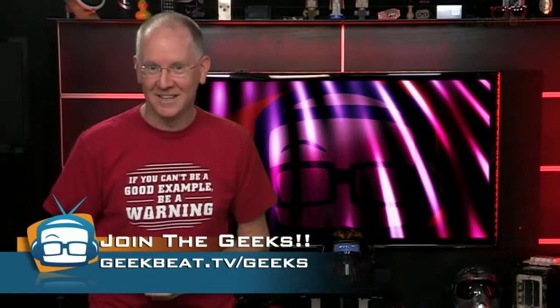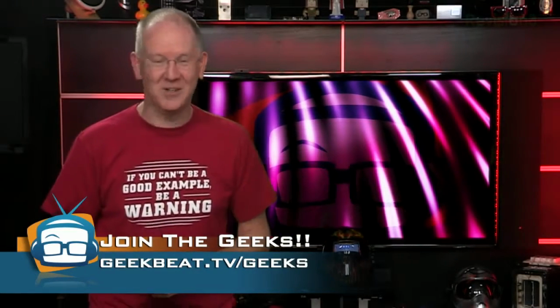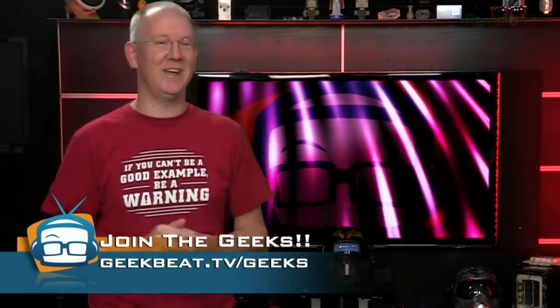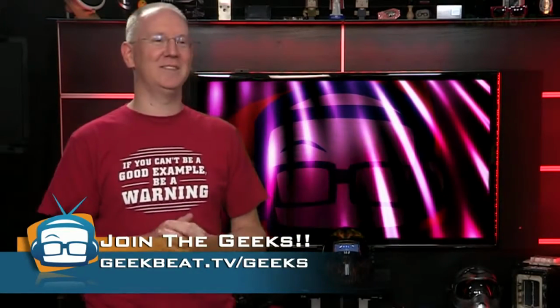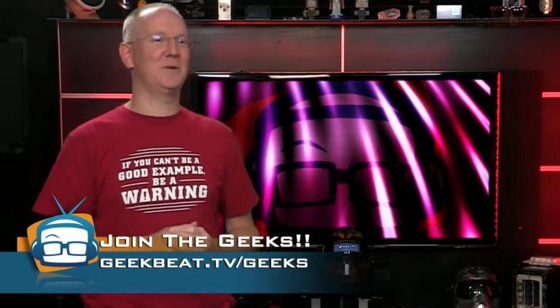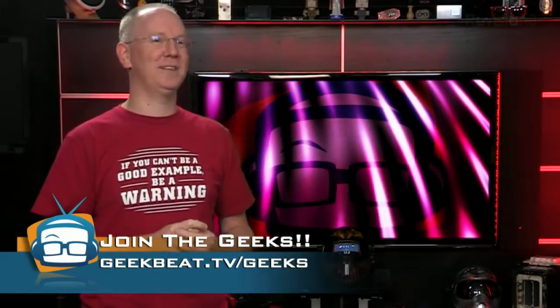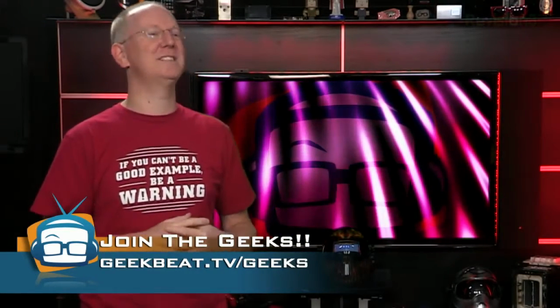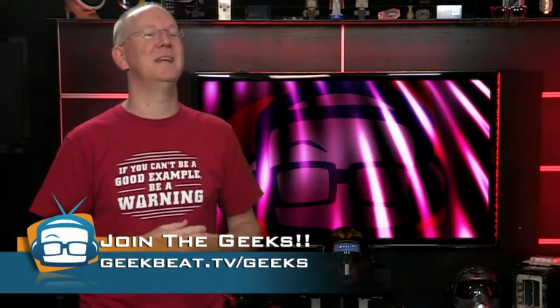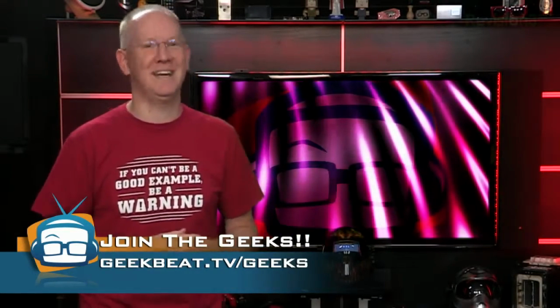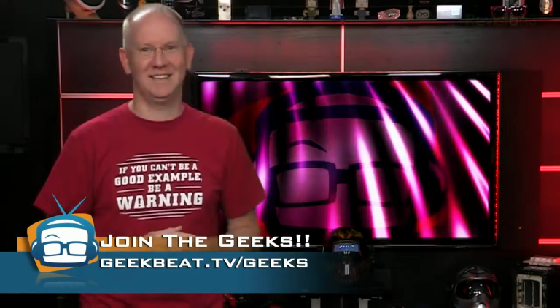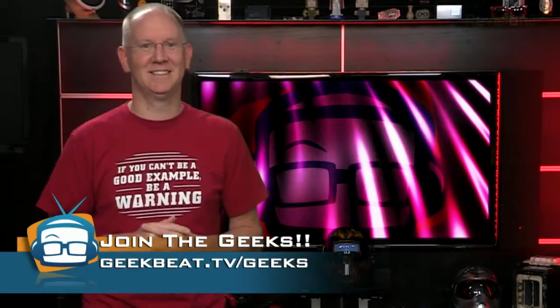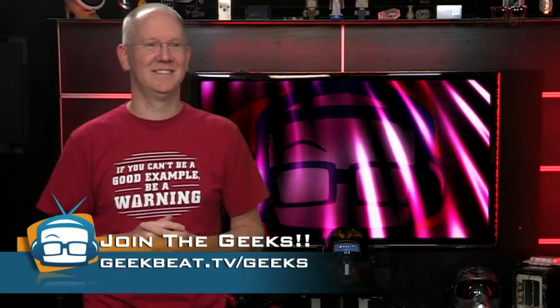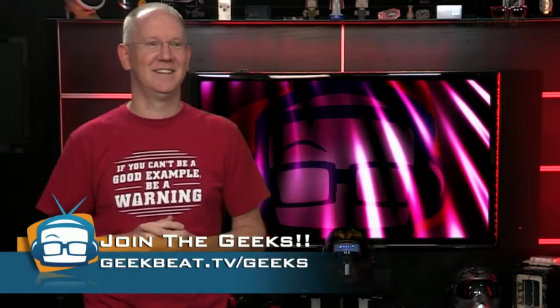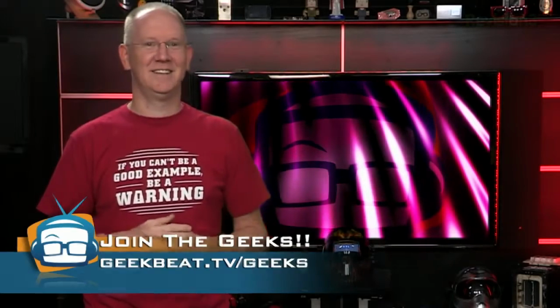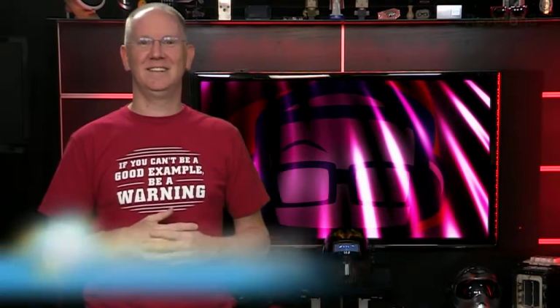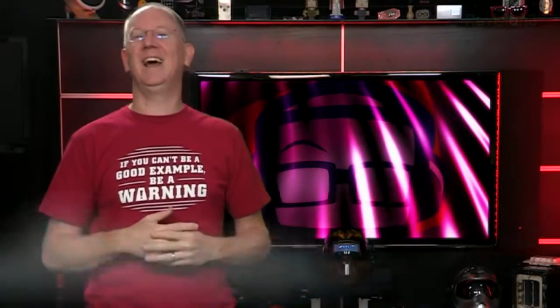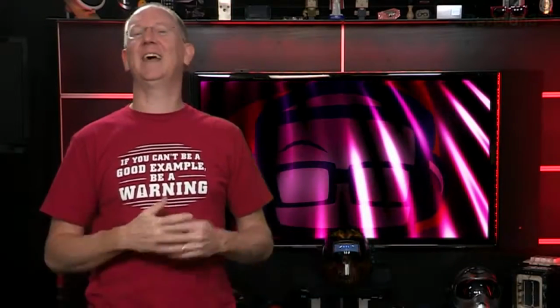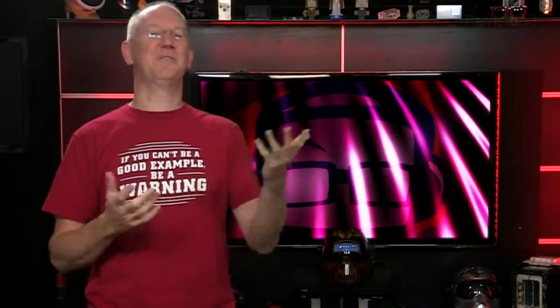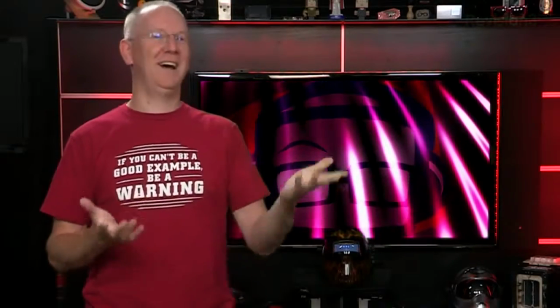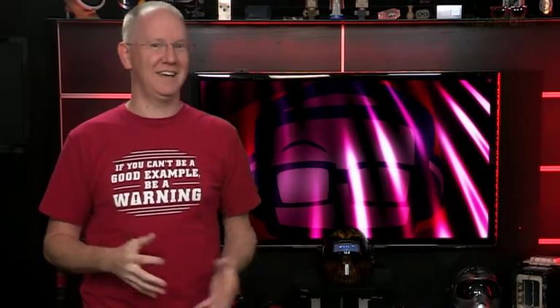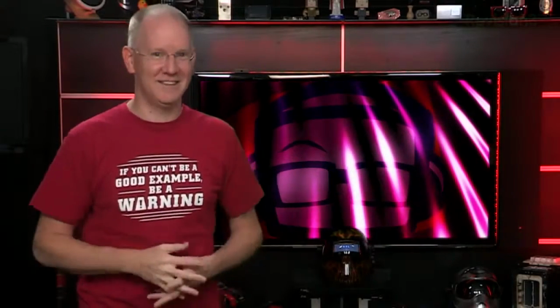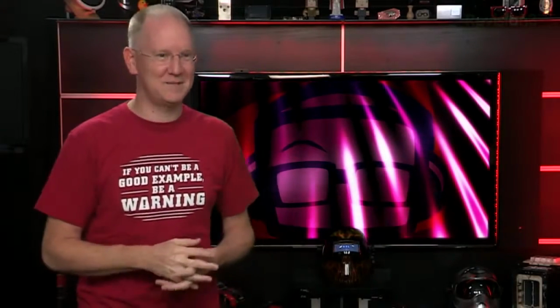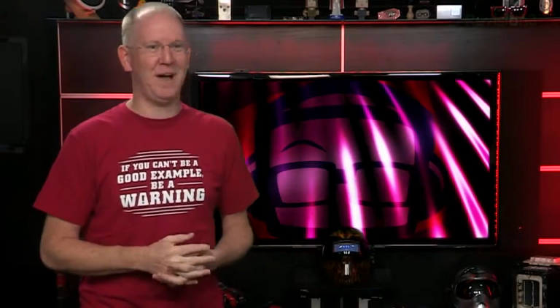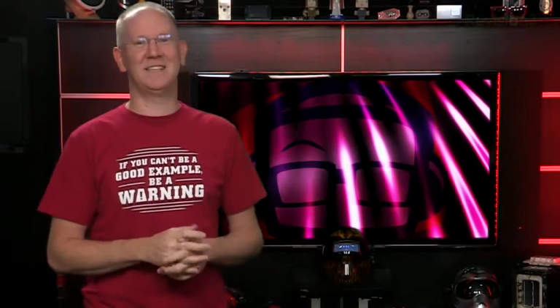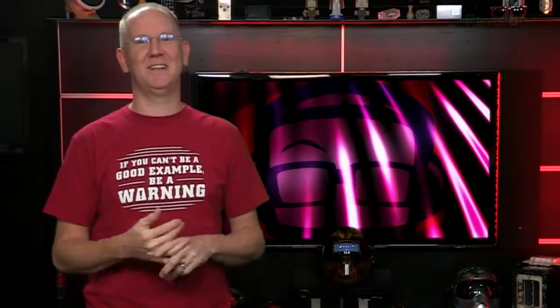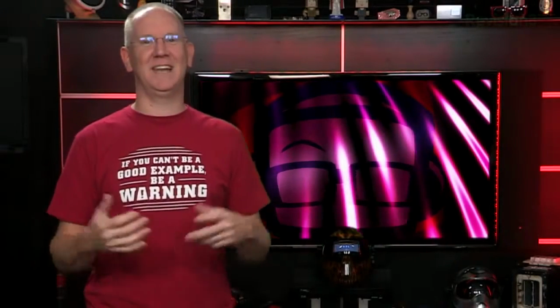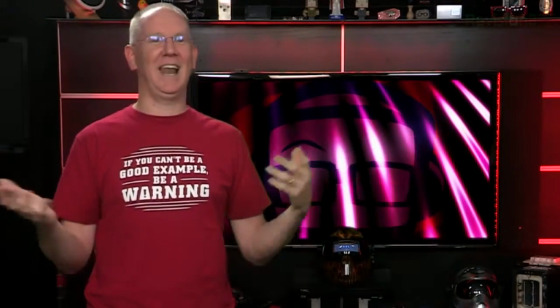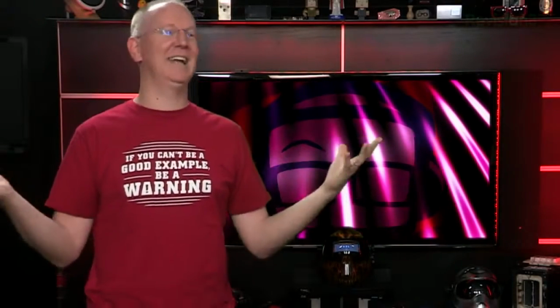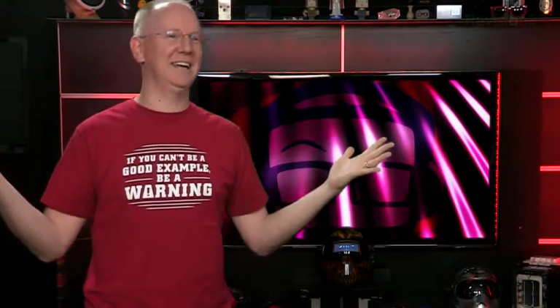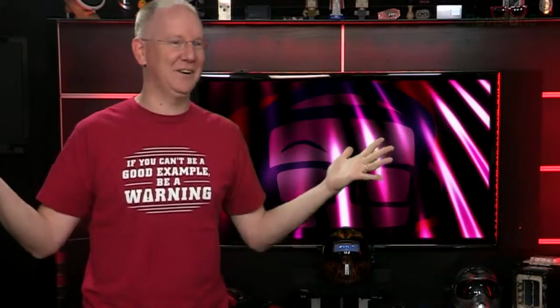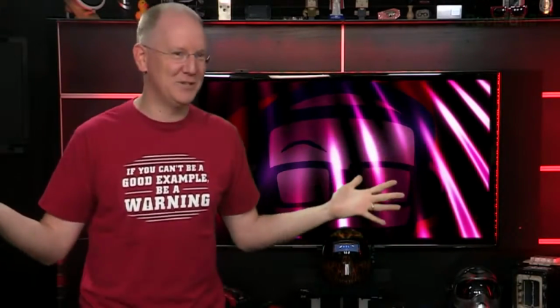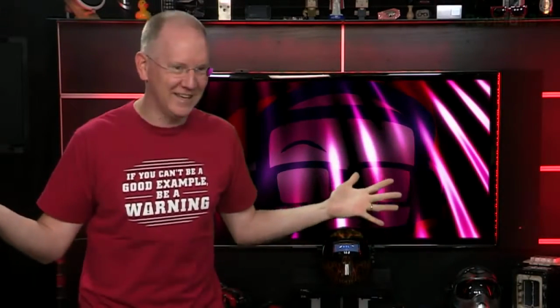You know, Dave, it's quite stimulating. Electrifying, even. It's positively enlightening, don't you think?